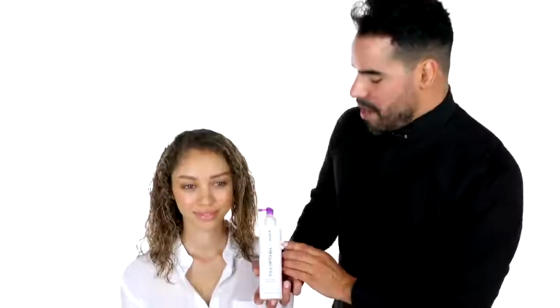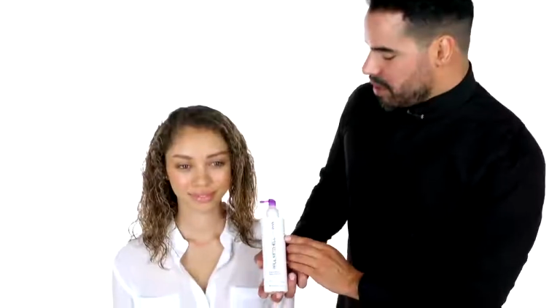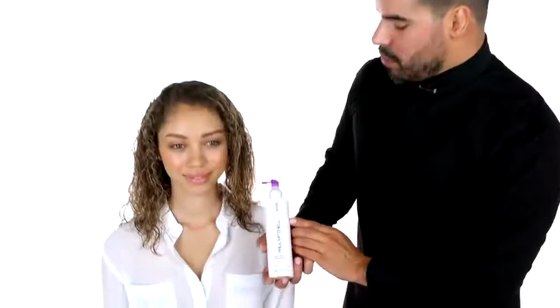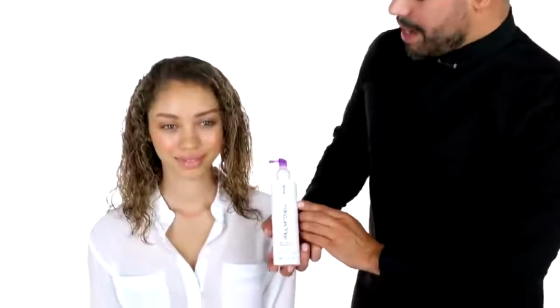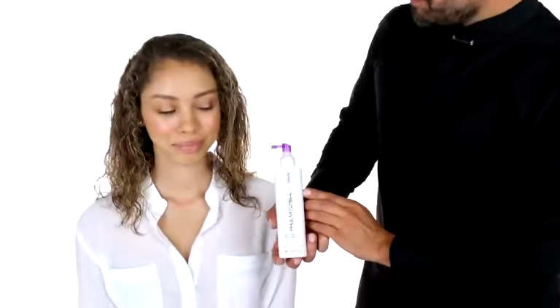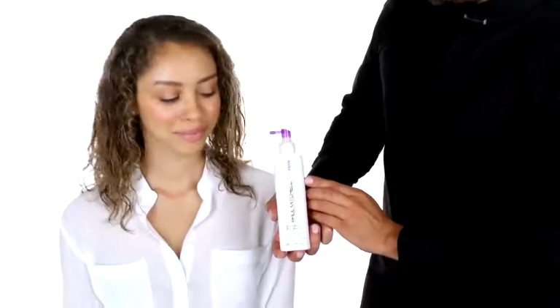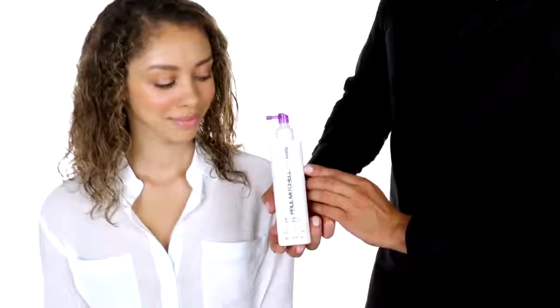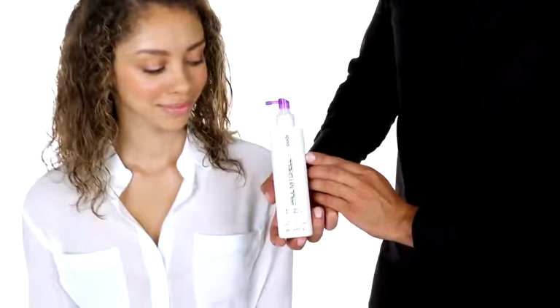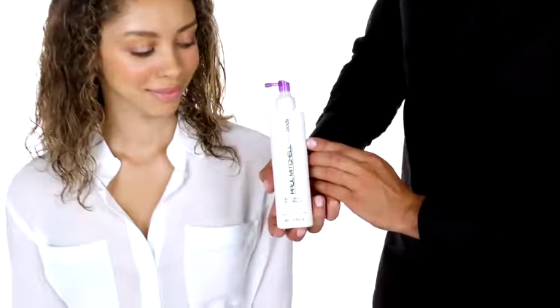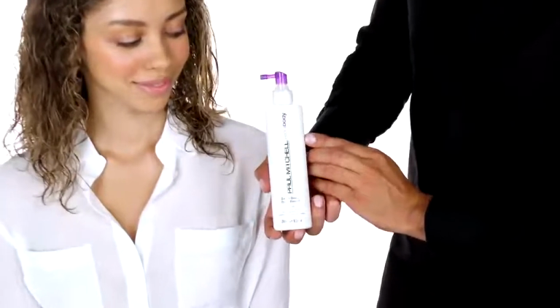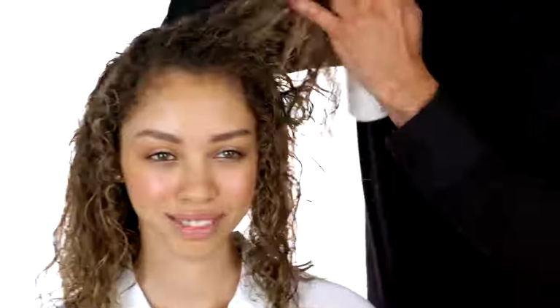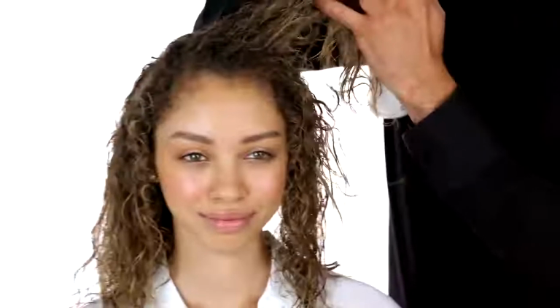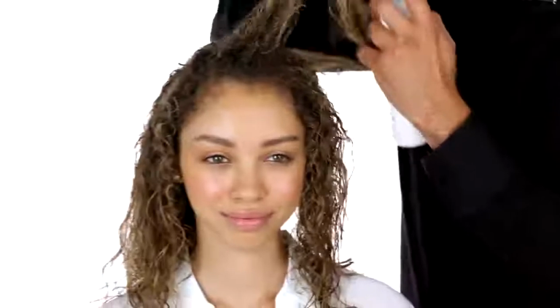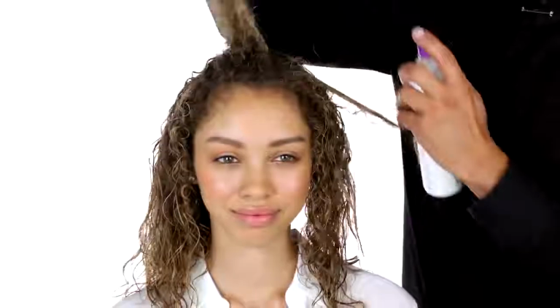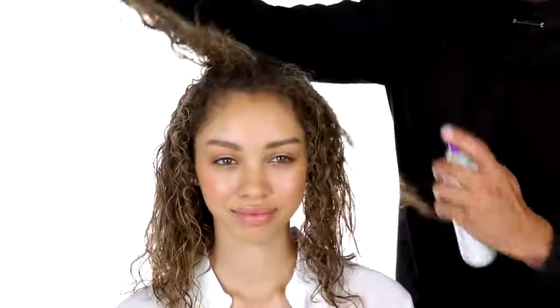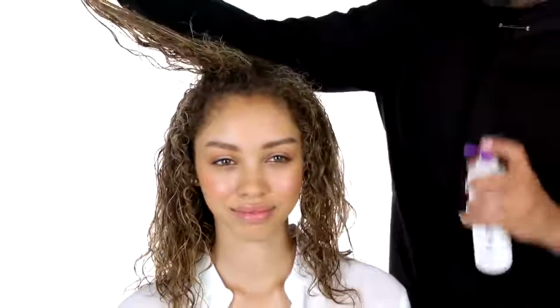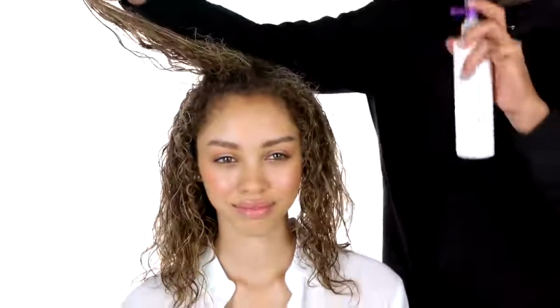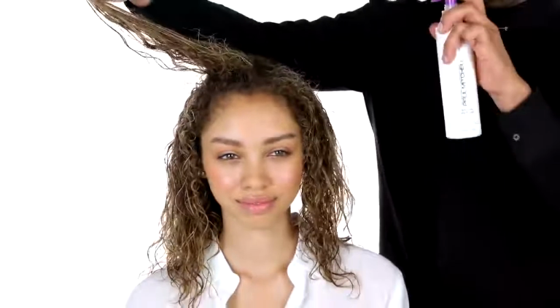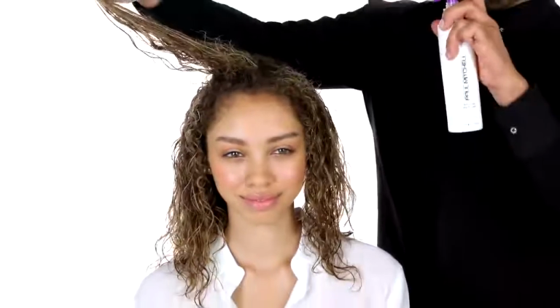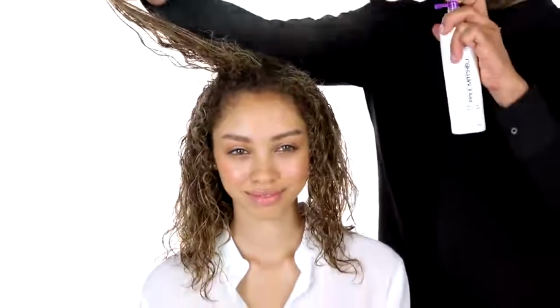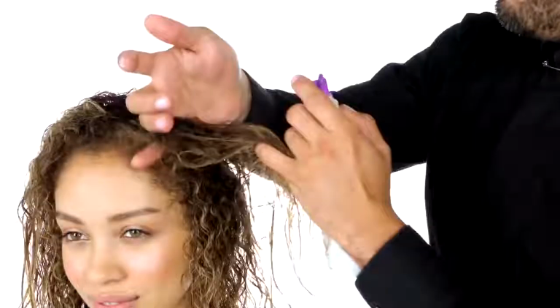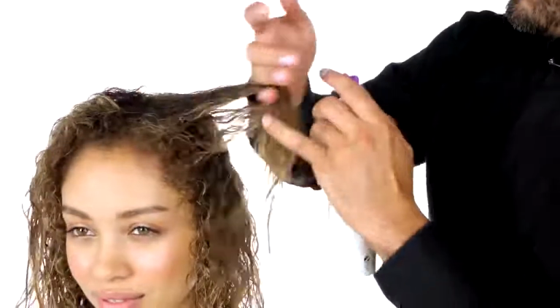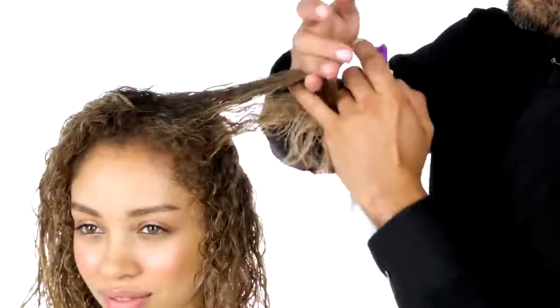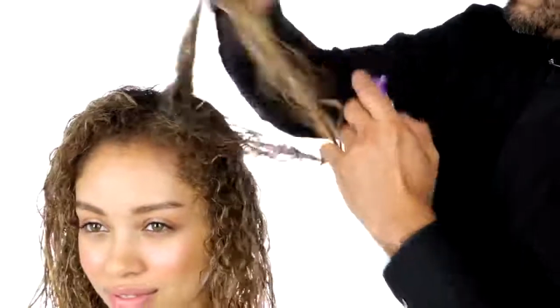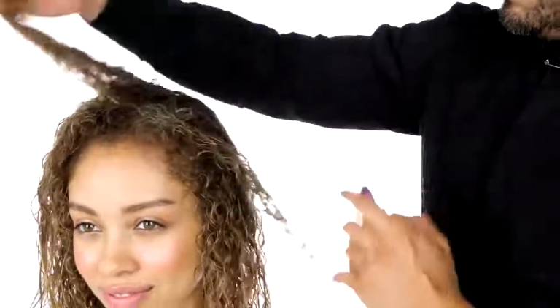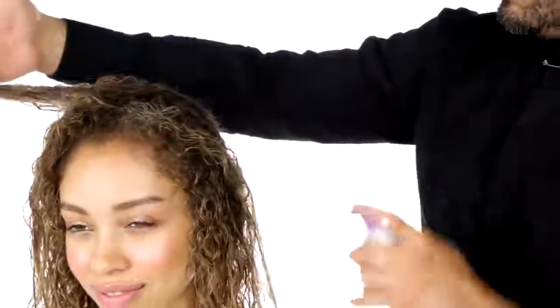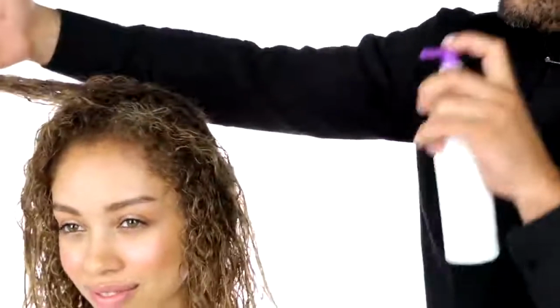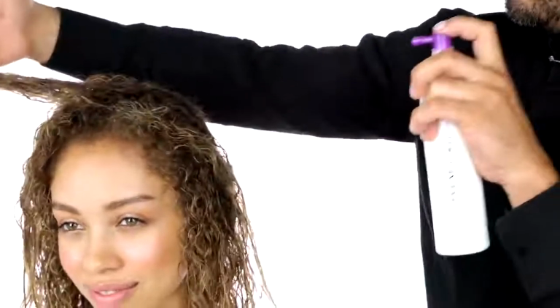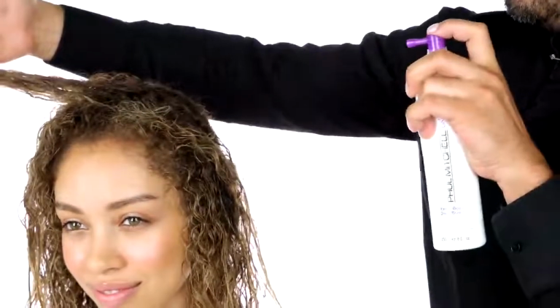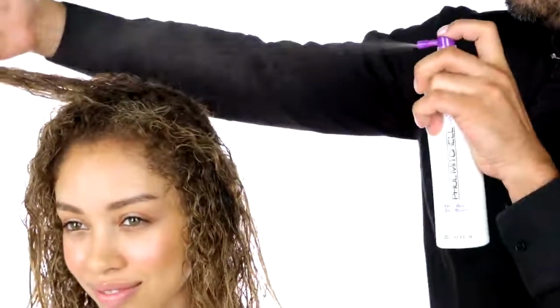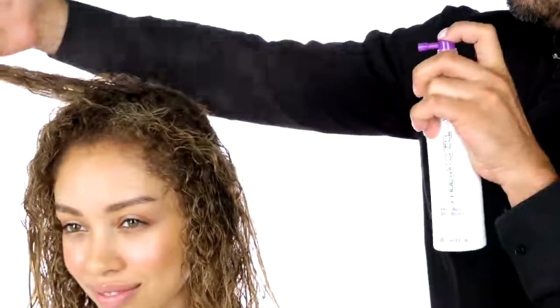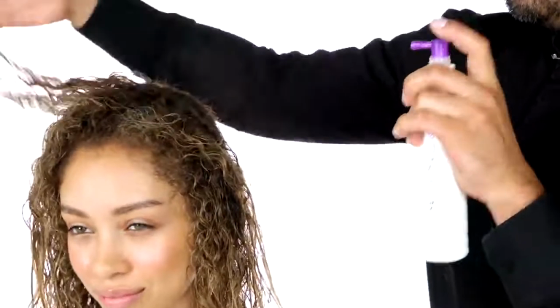Now we're gonna go with Extra Body Daily Boost. Spray that right at your base to encourage more volume and long-lasting hold.